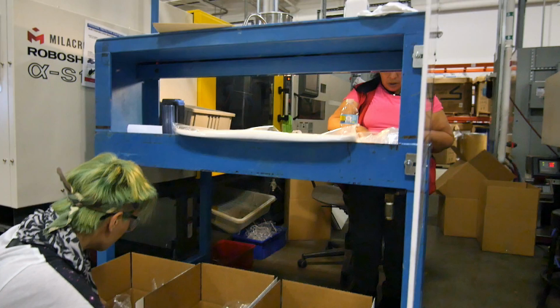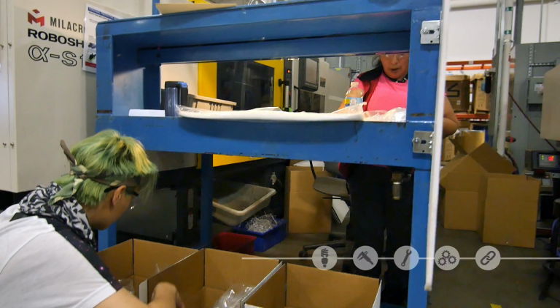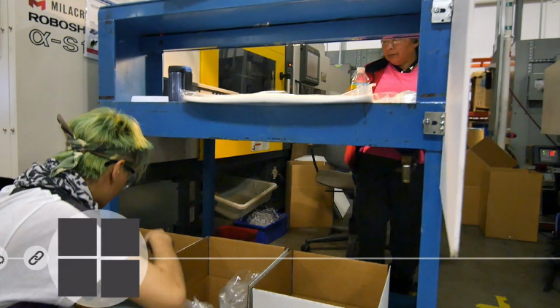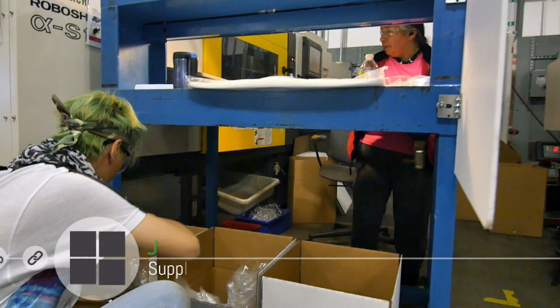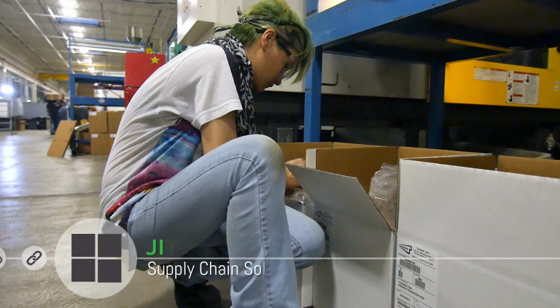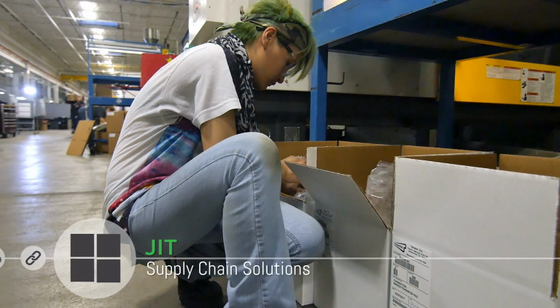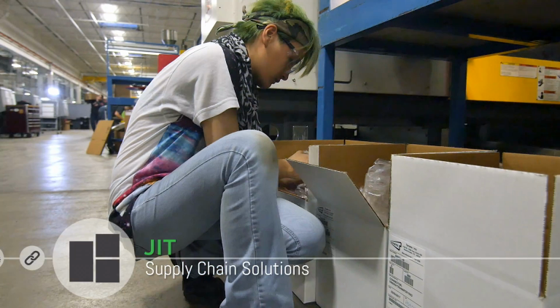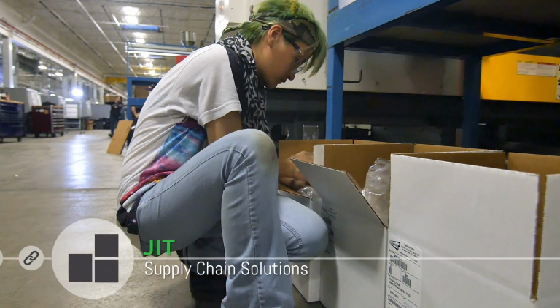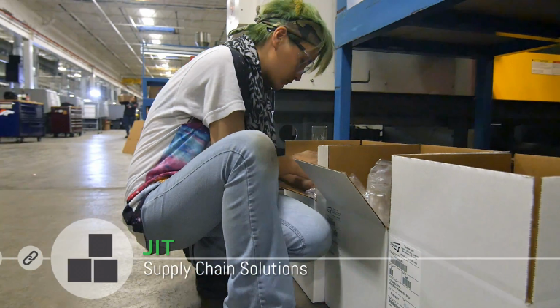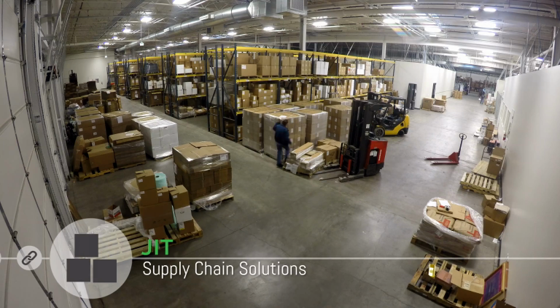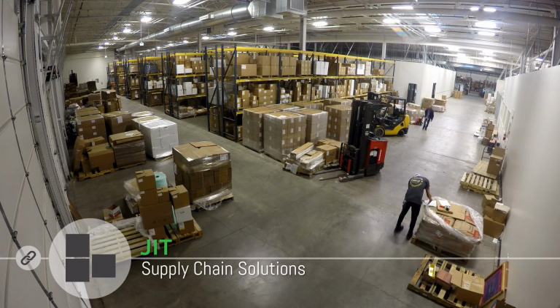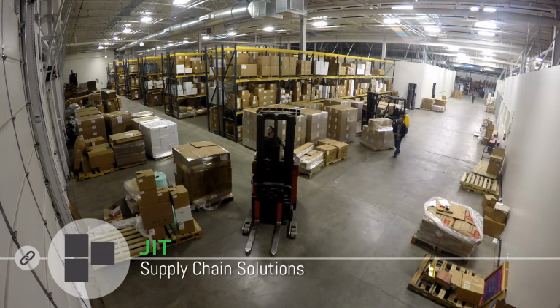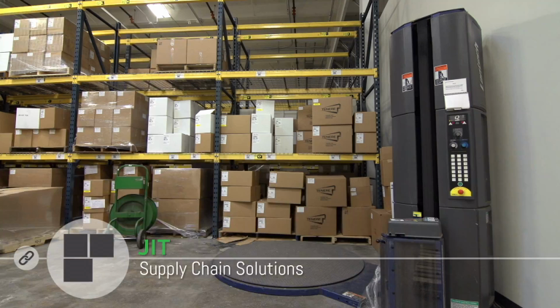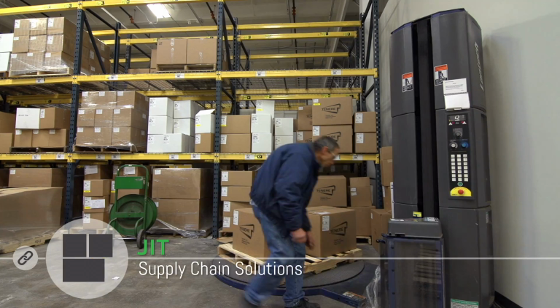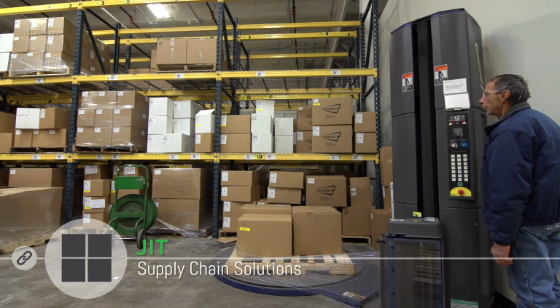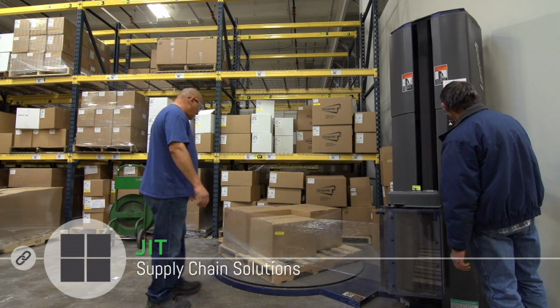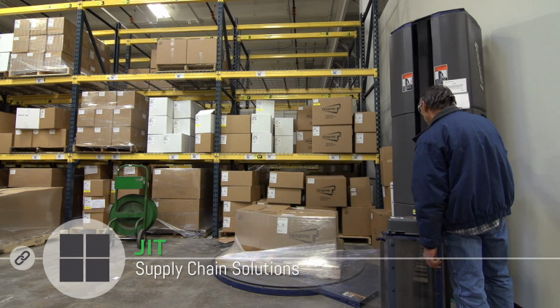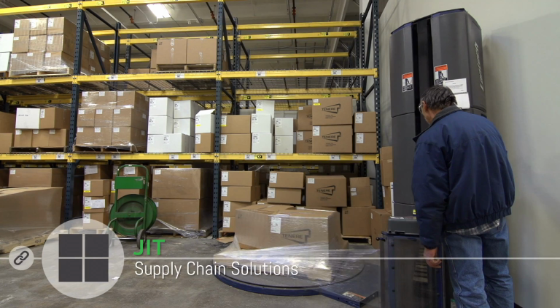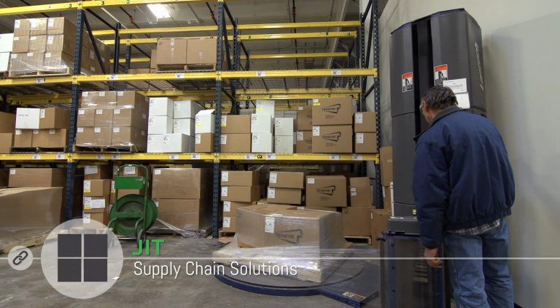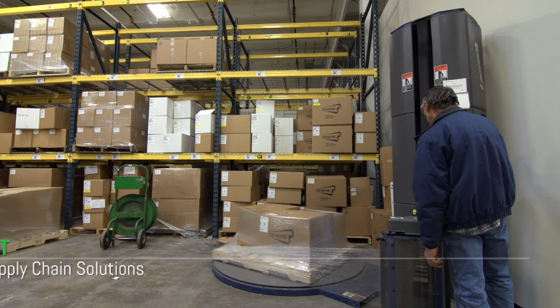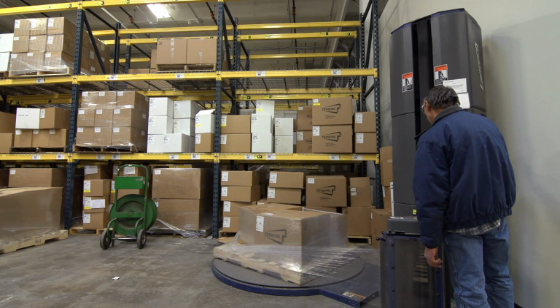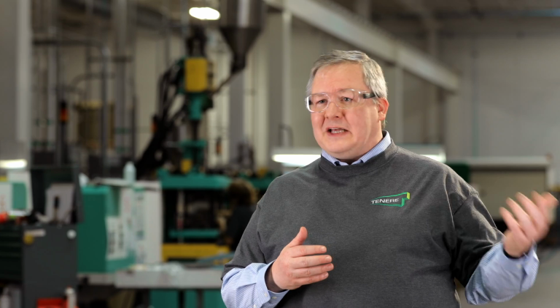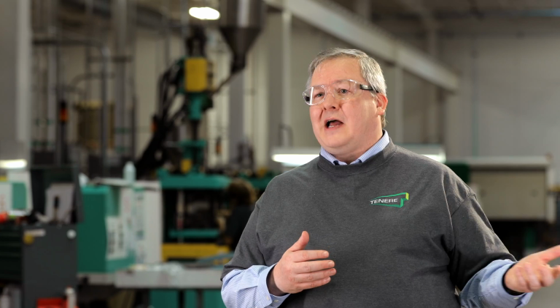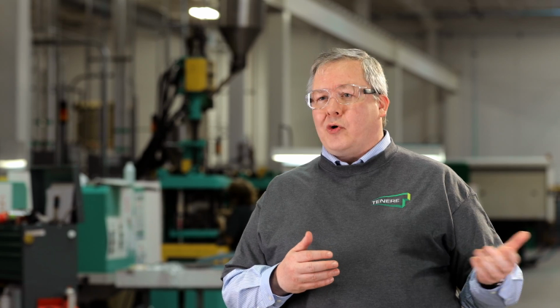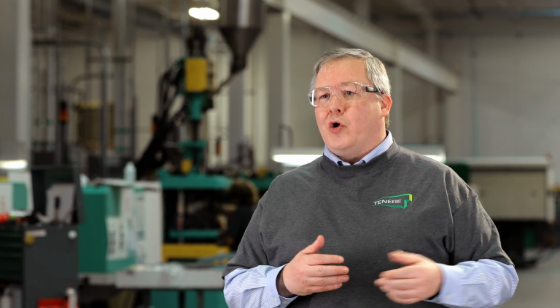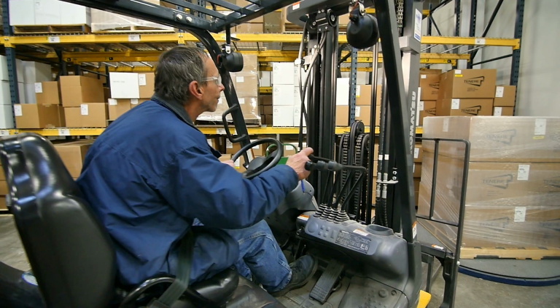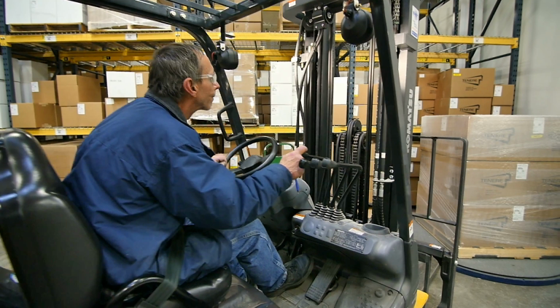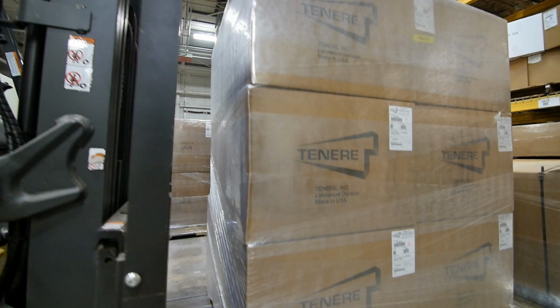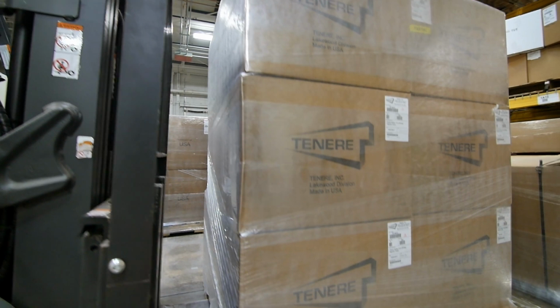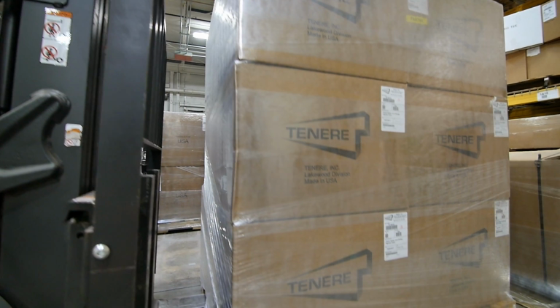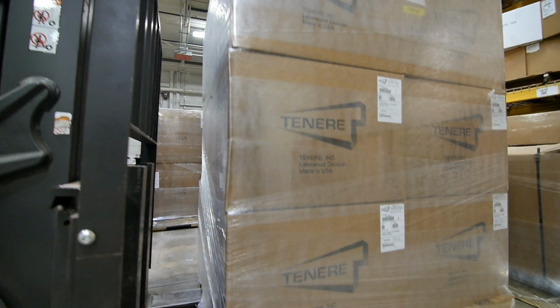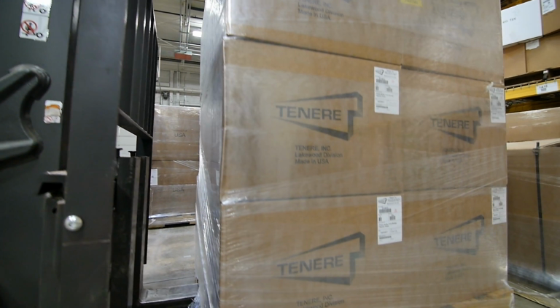Our fulfillment plan is based on understanding what the customer's needs are. We build based on their order and deliver just what they need.